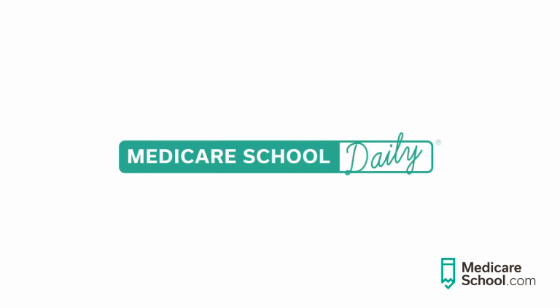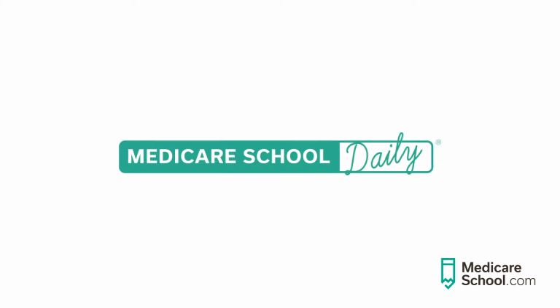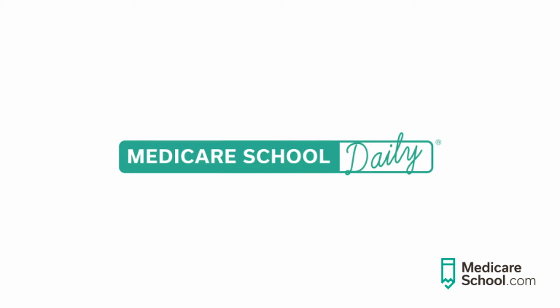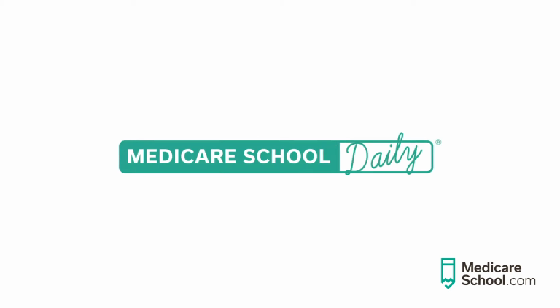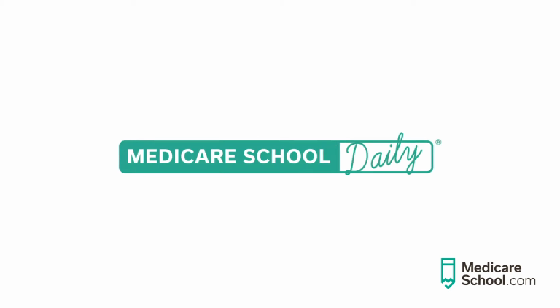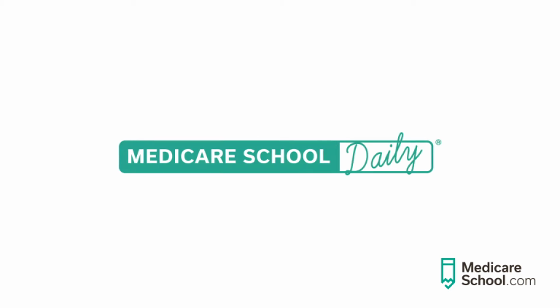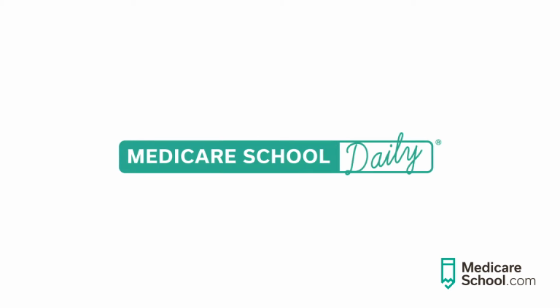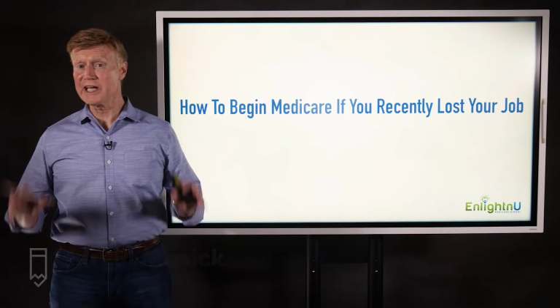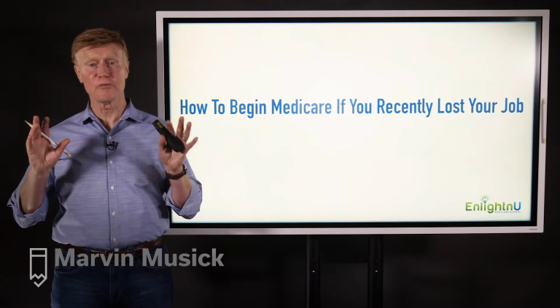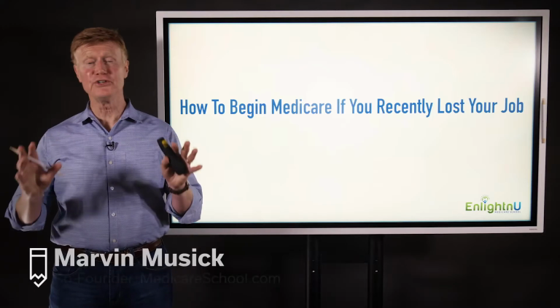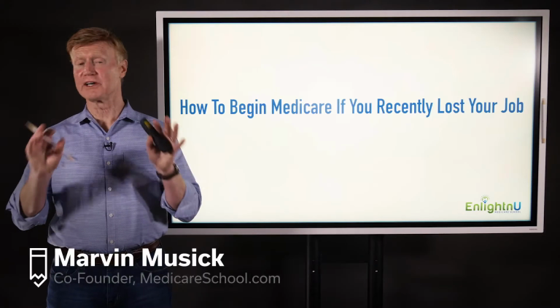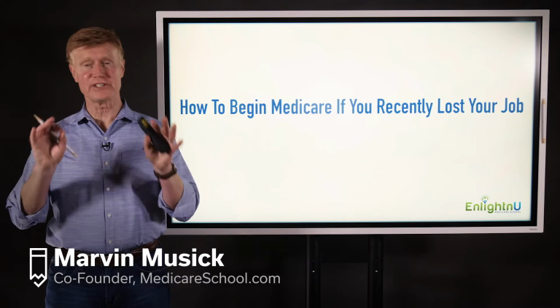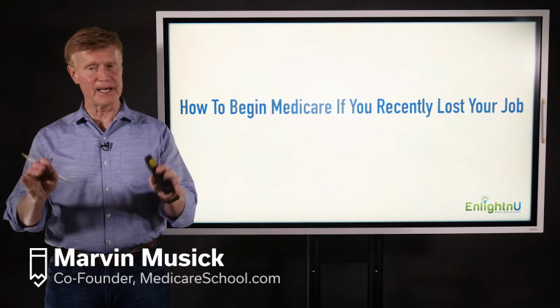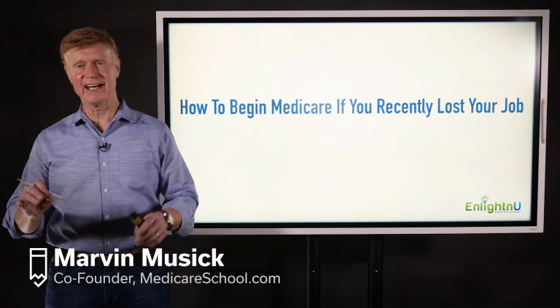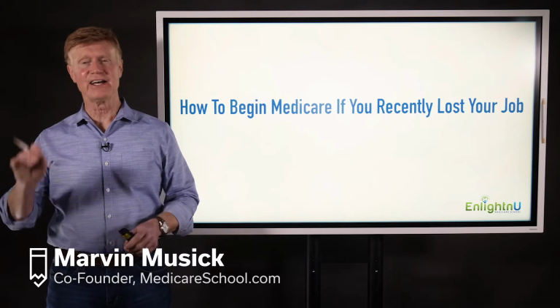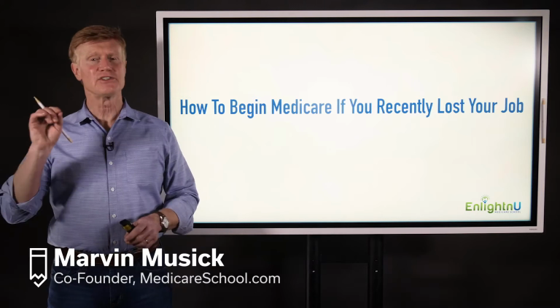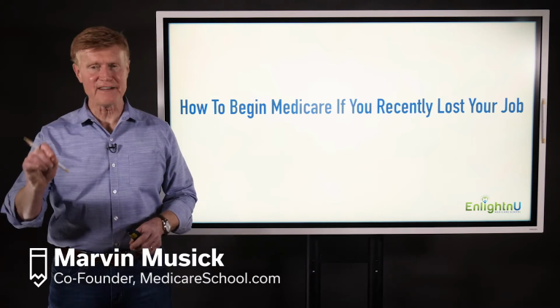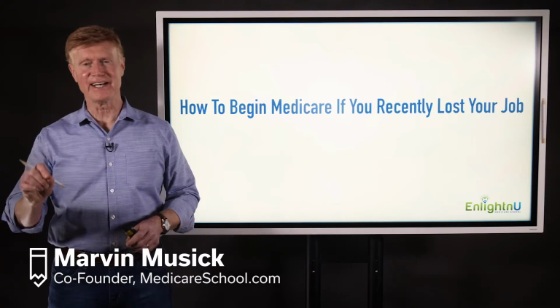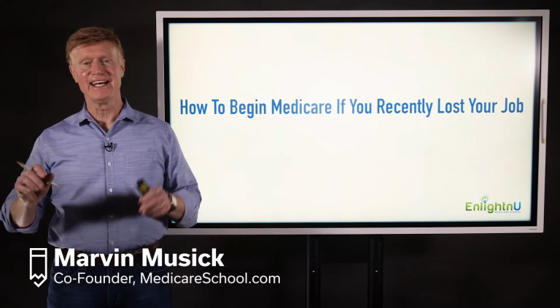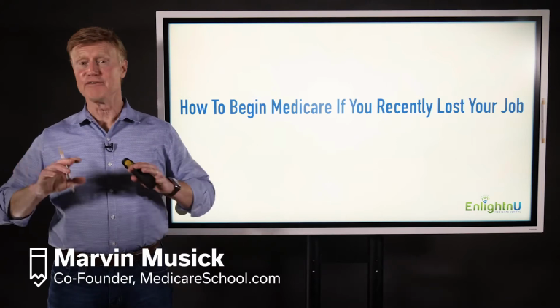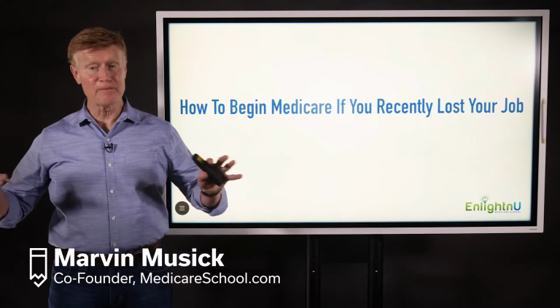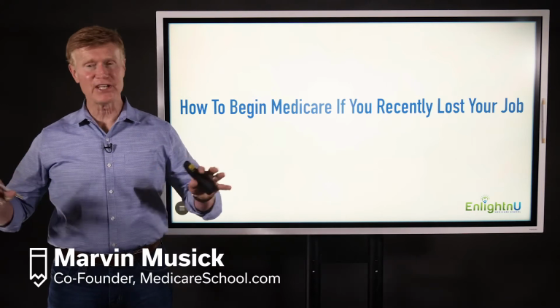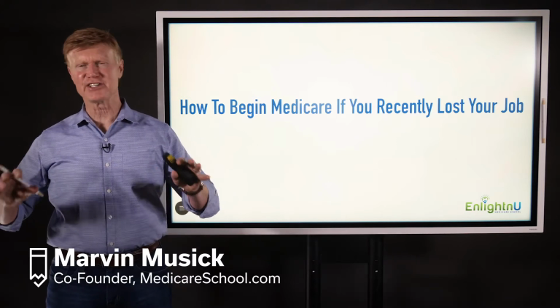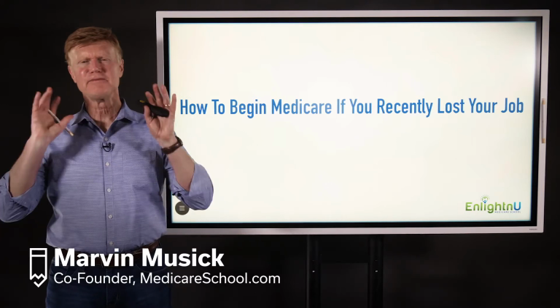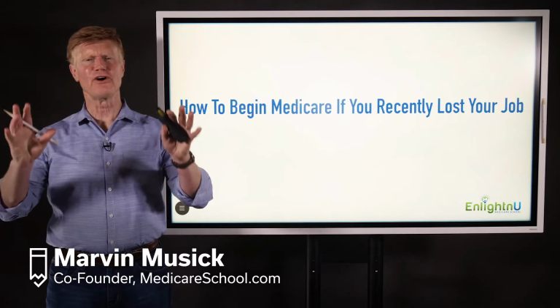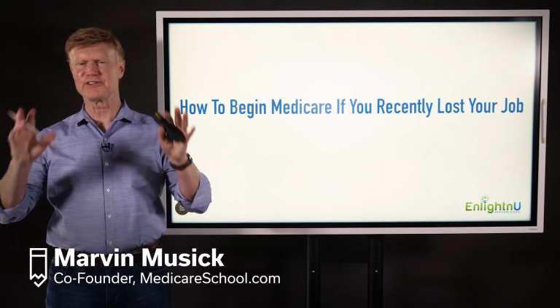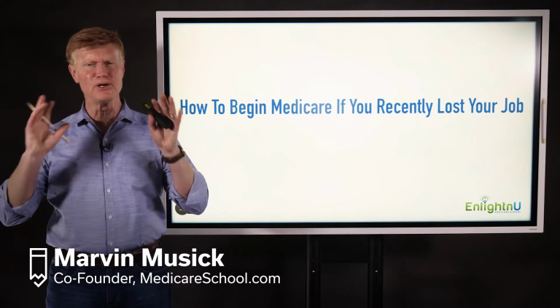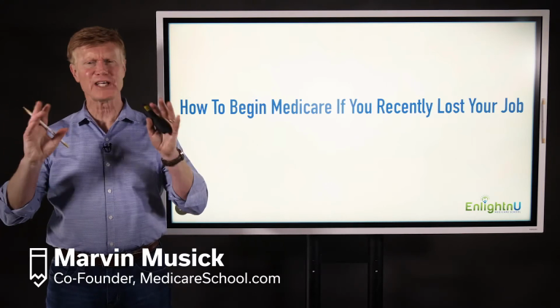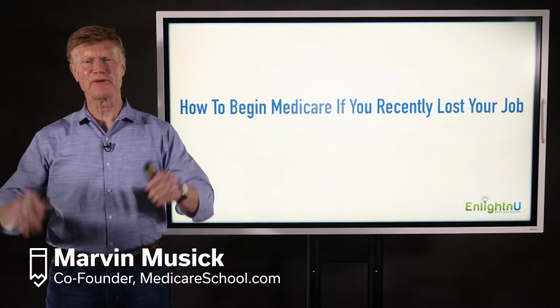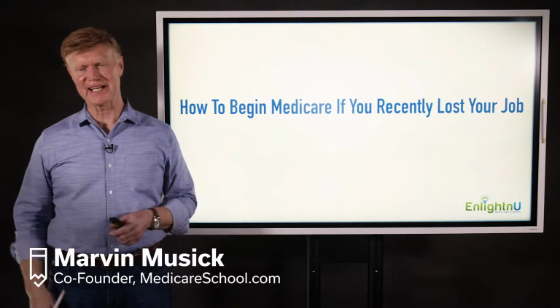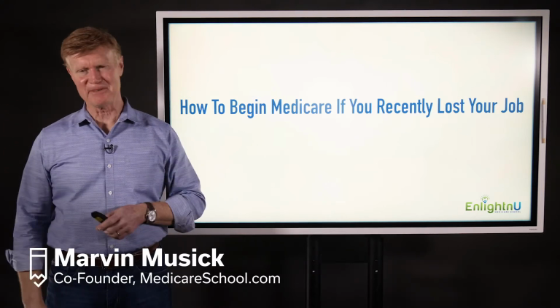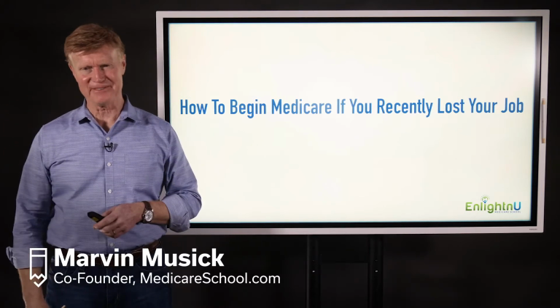Welcome to Medicare School Daily, where we help you understand Medicare, save money, avoid mistakes, and above all, get the most out of your Medicare benefits.